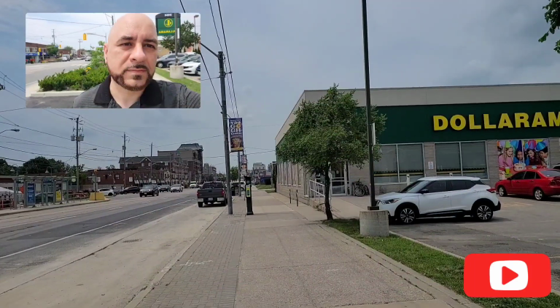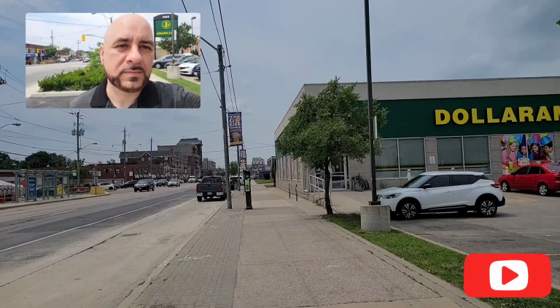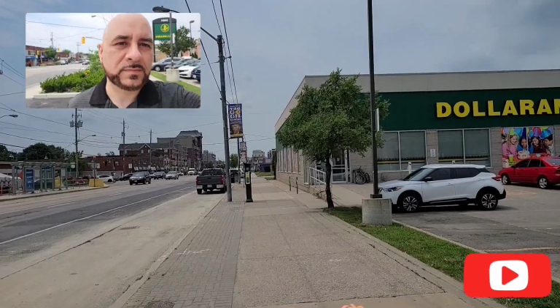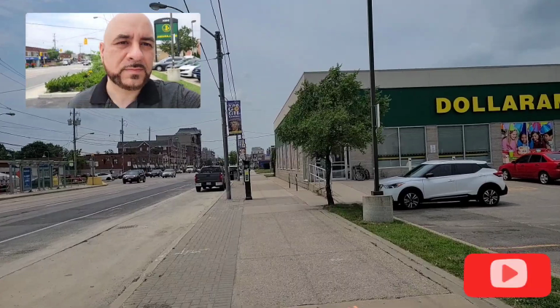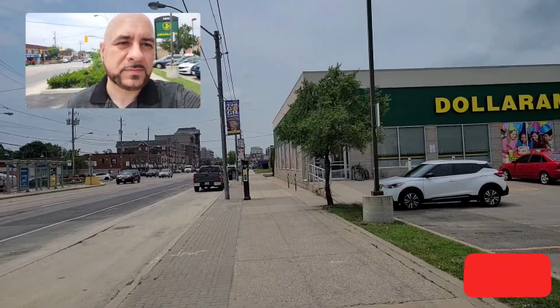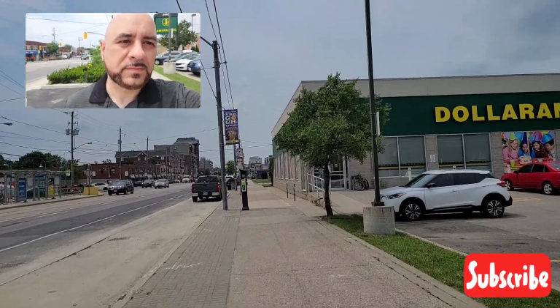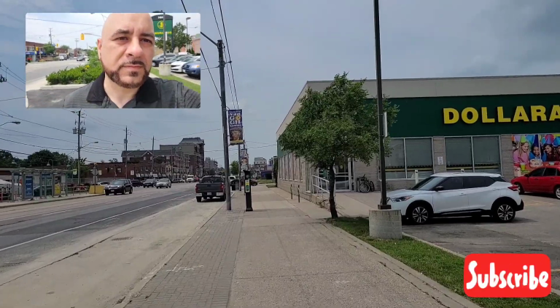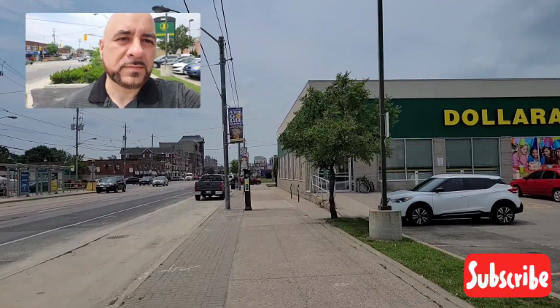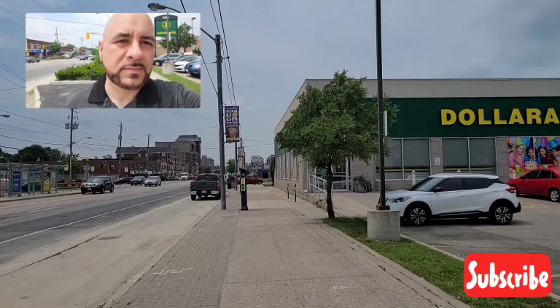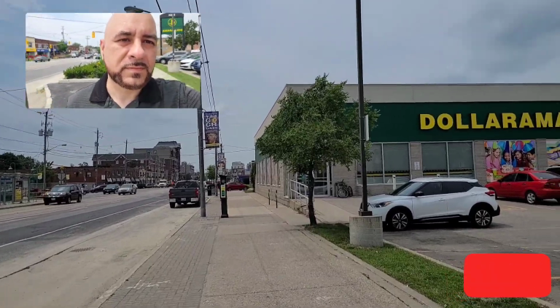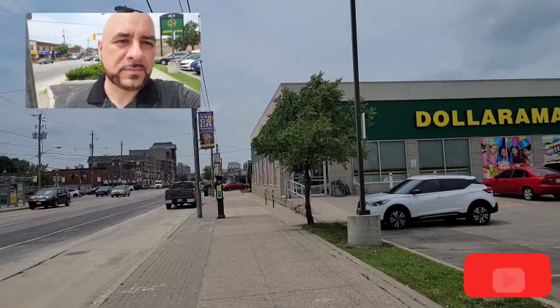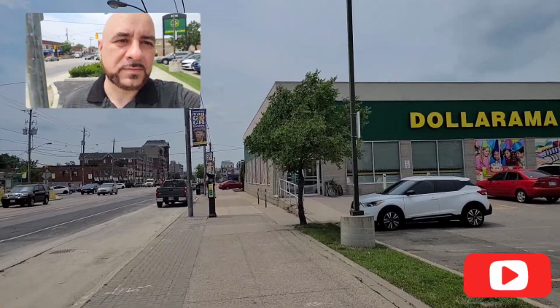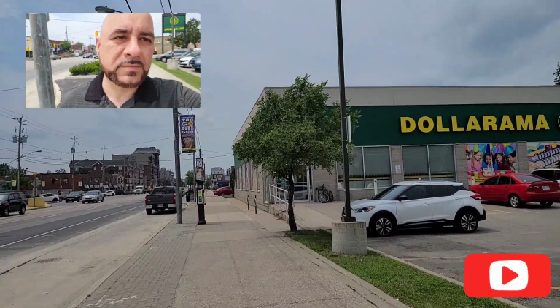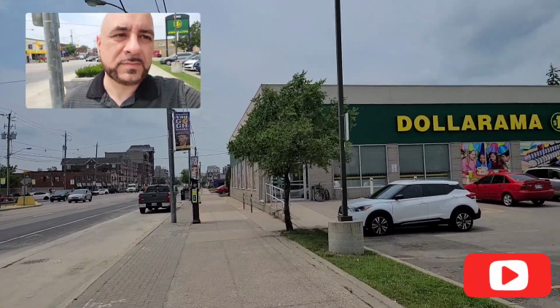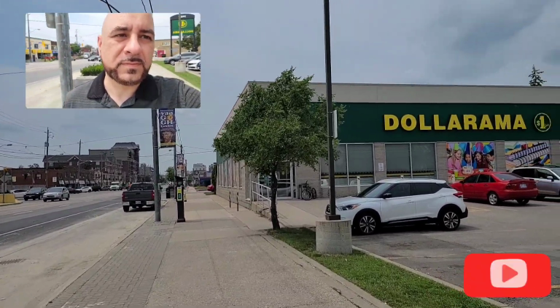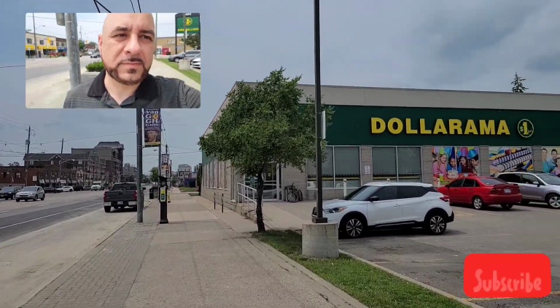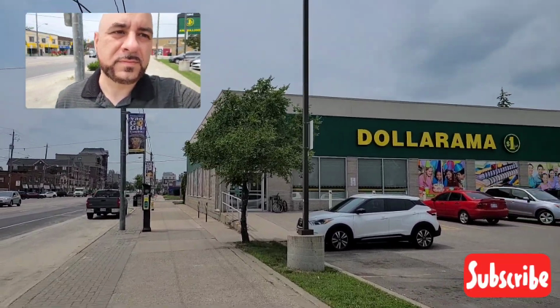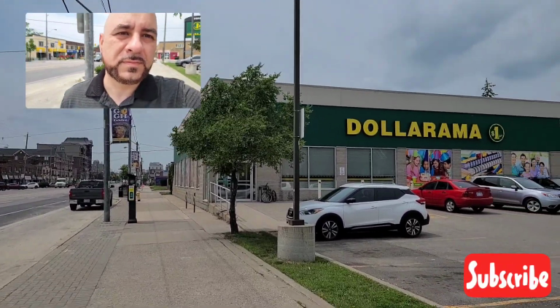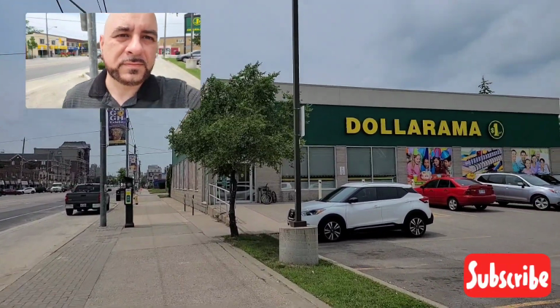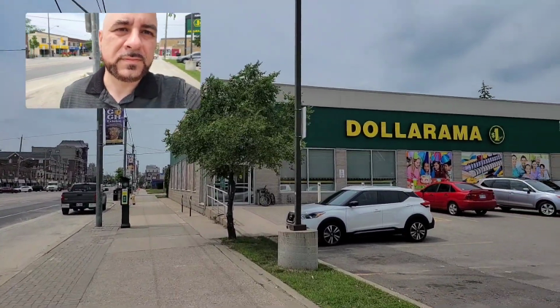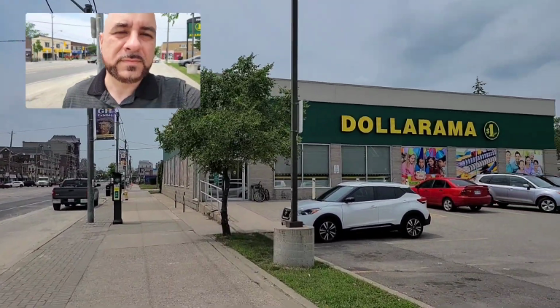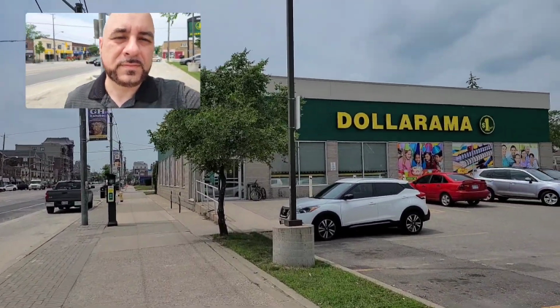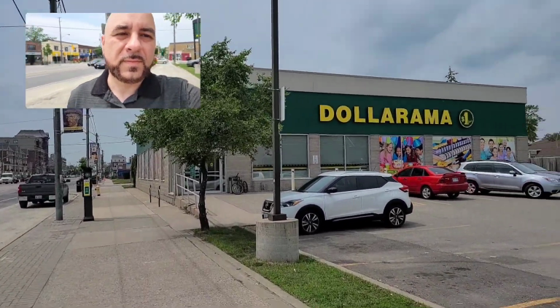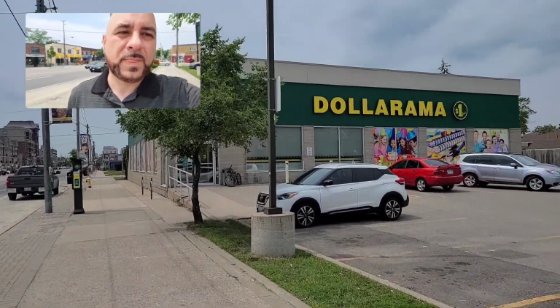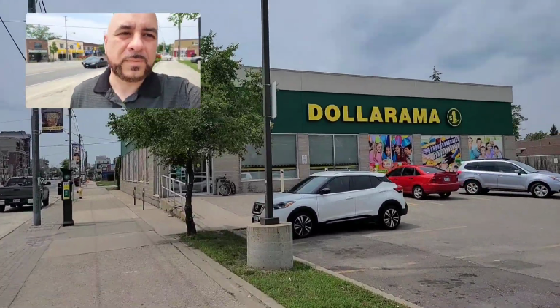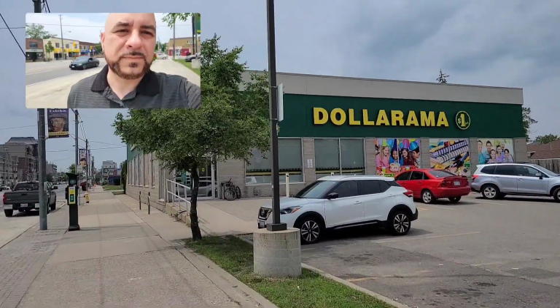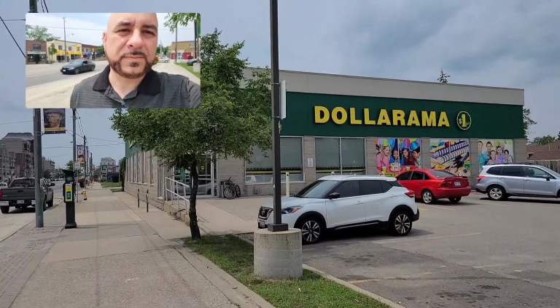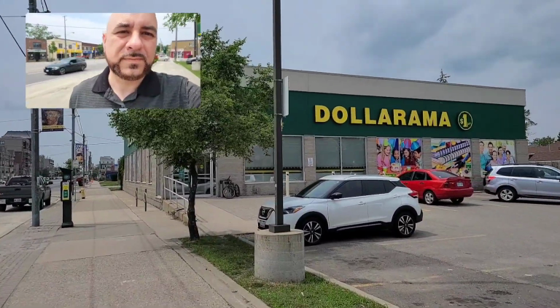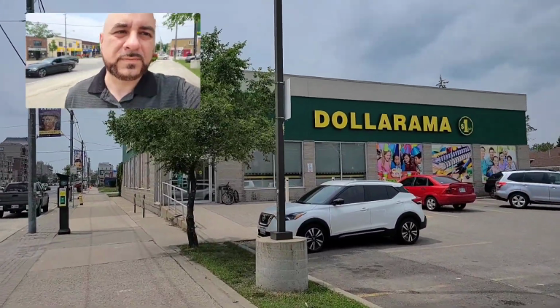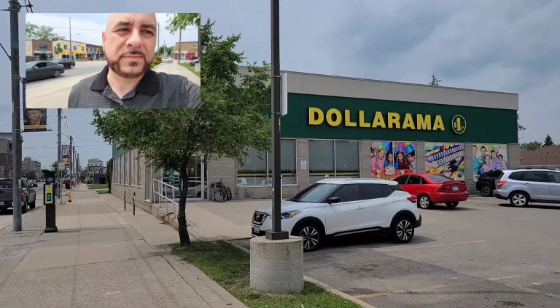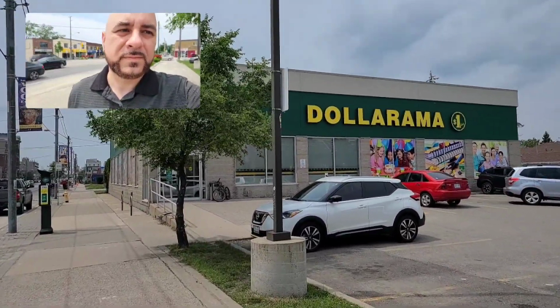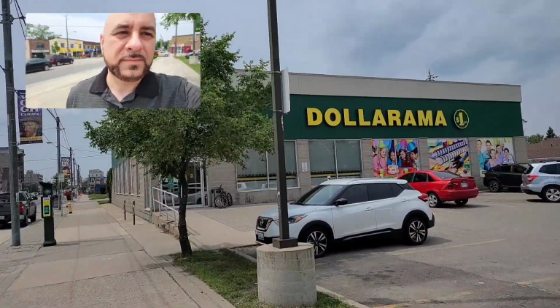Thanks again for joining me everybody. Today I'm going to go through my top five finds of the week.